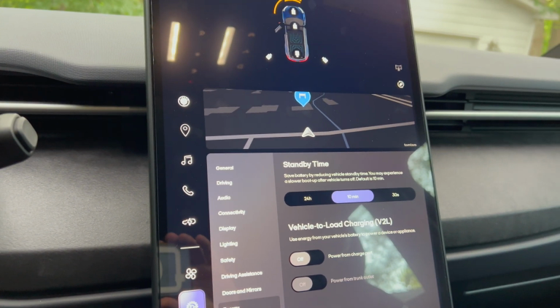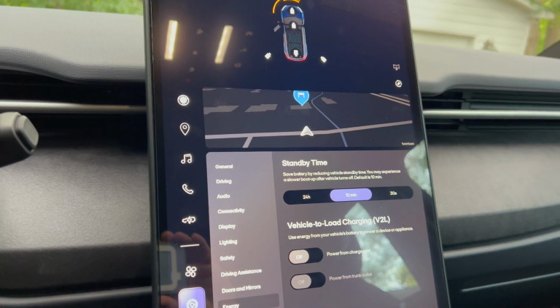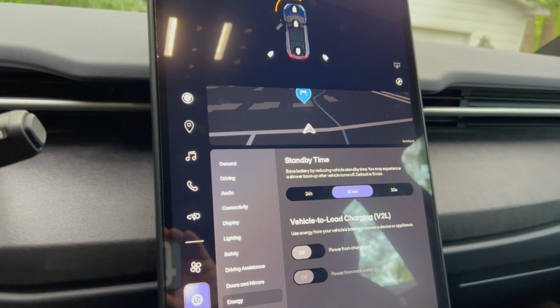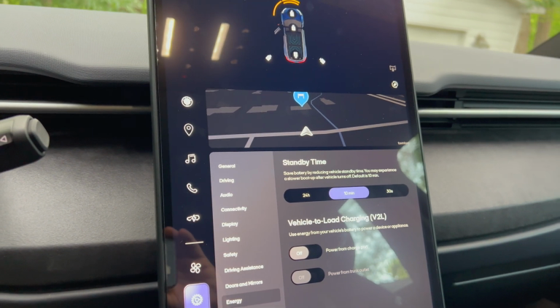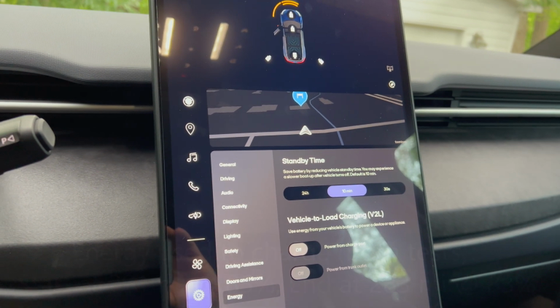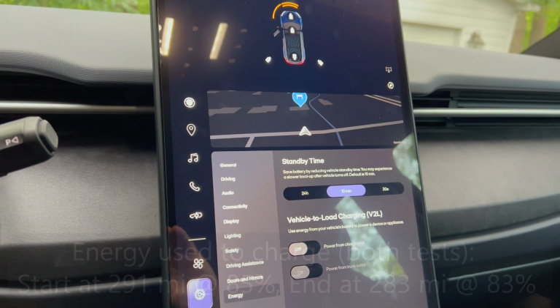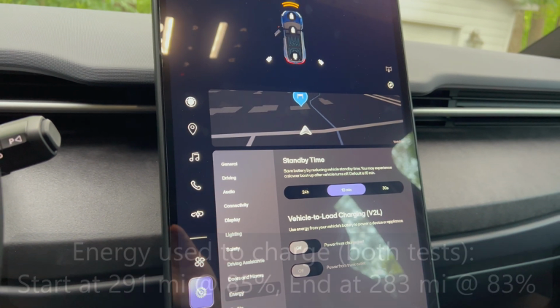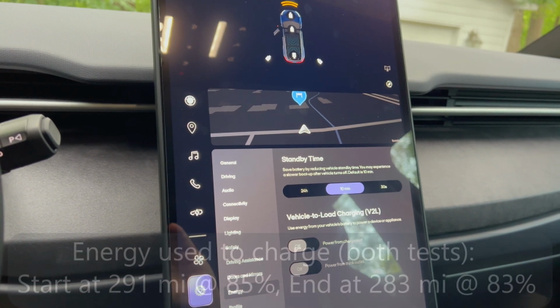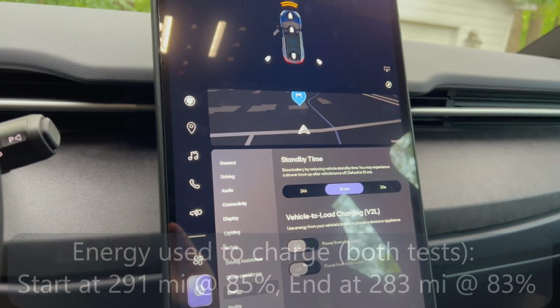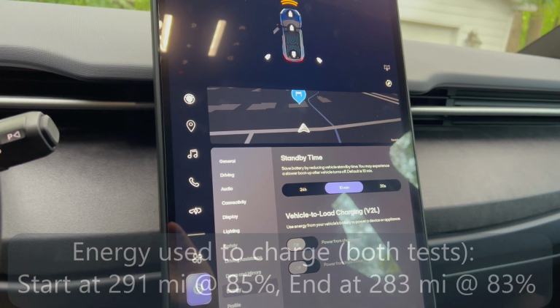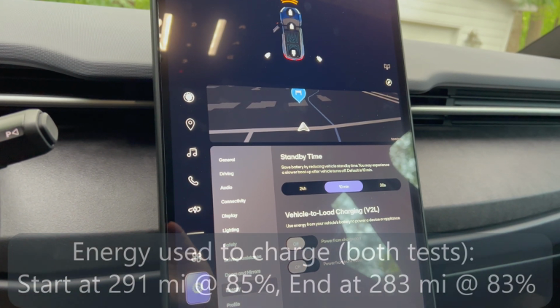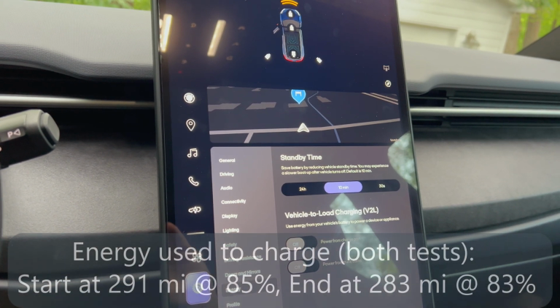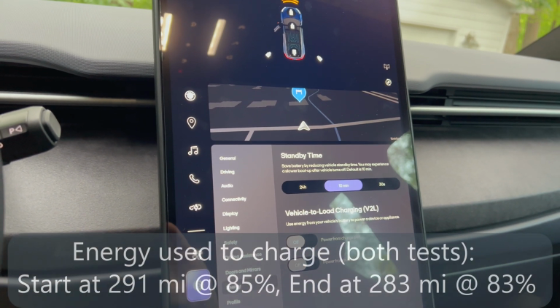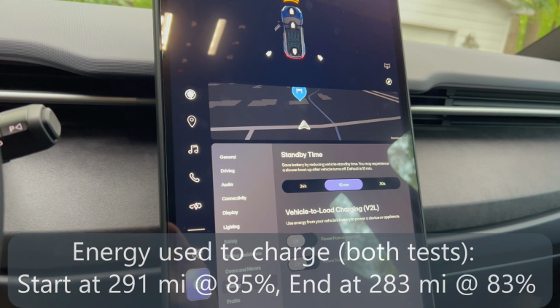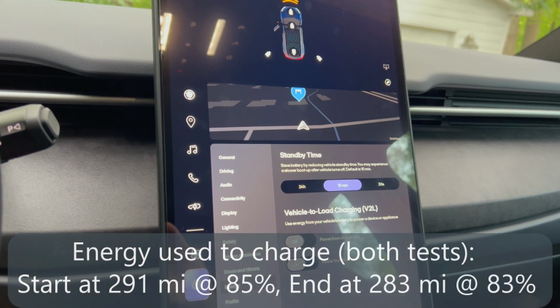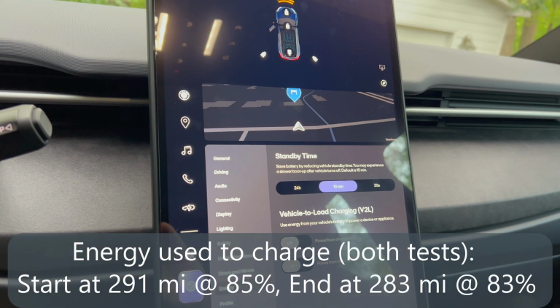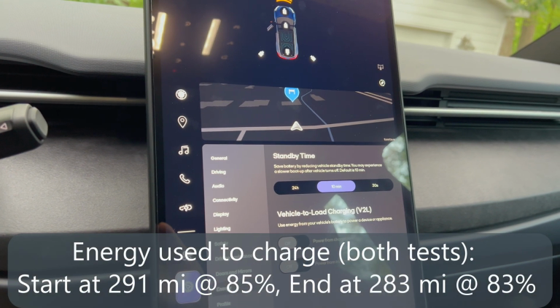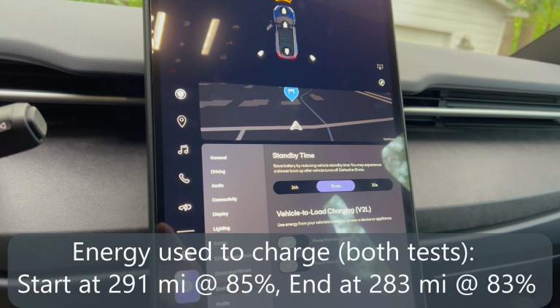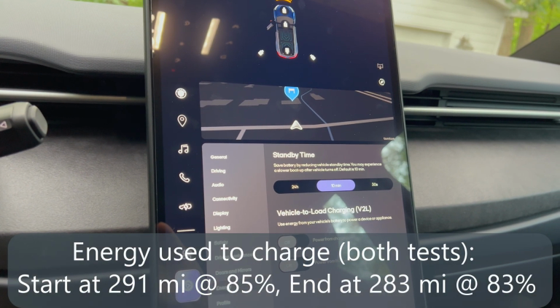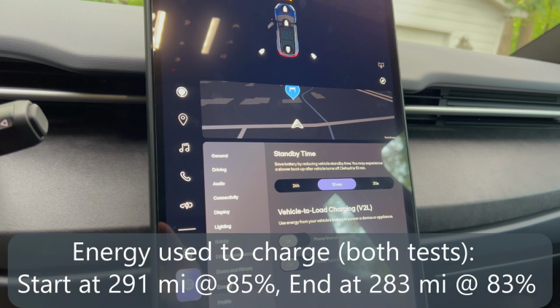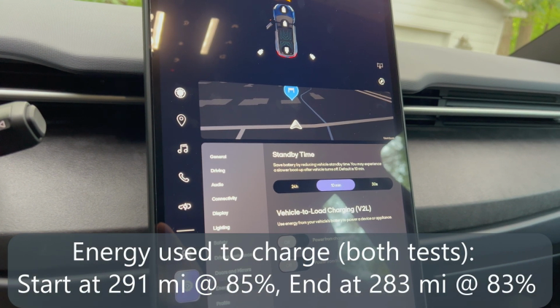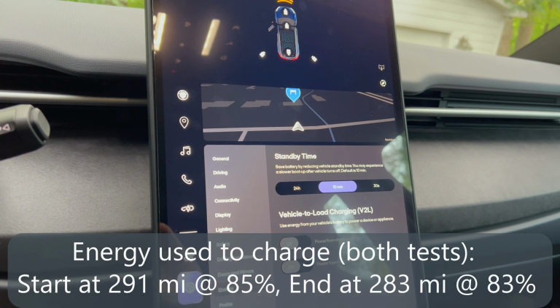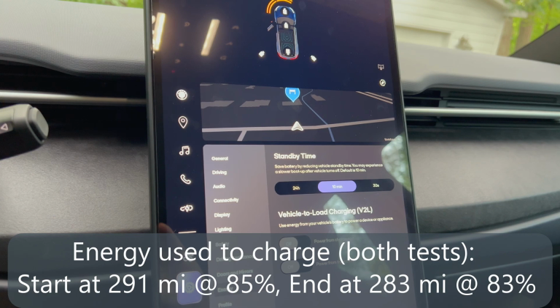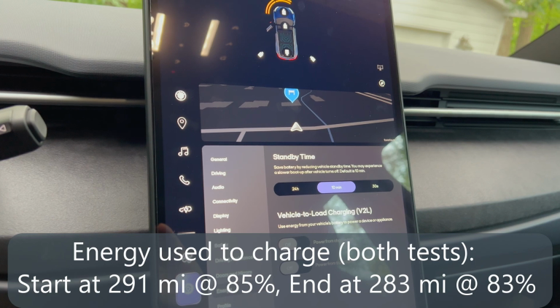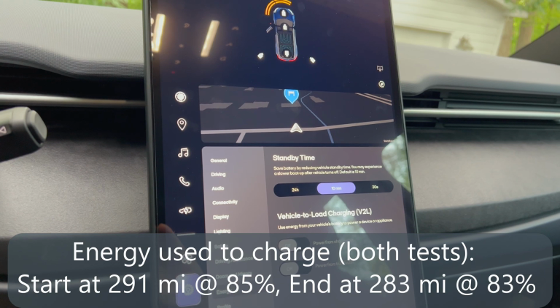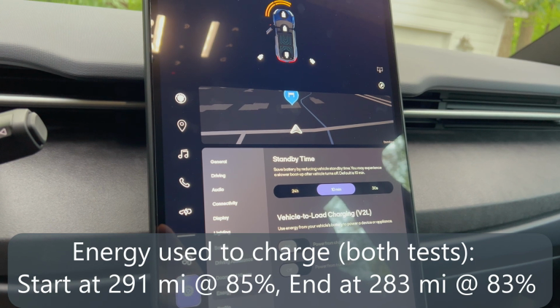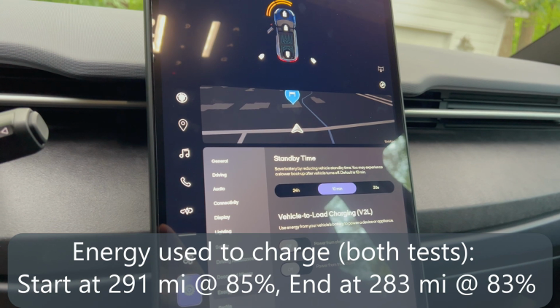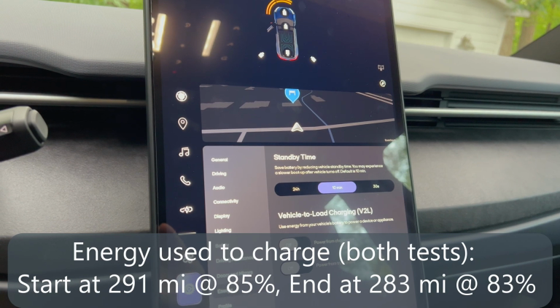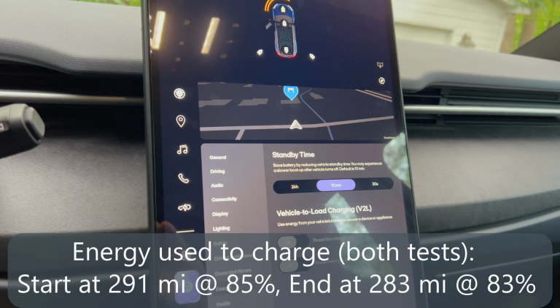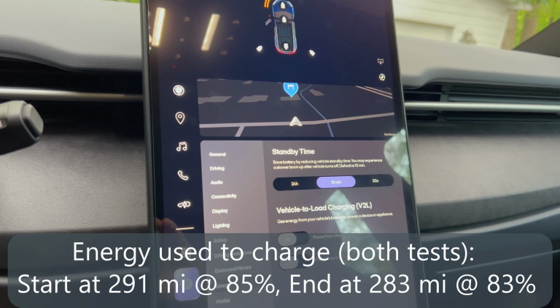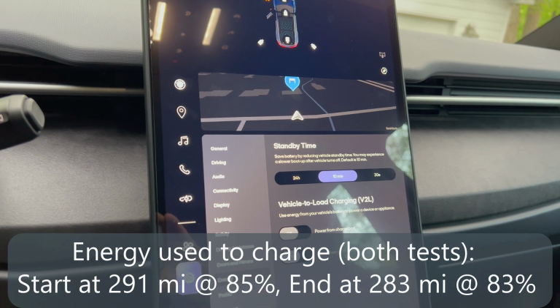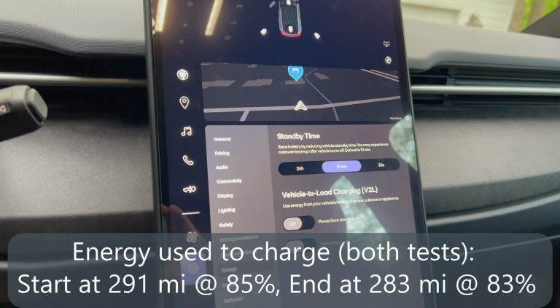When I got in the car and pressed the brake pedal to wake it up, it stopped the charging process.